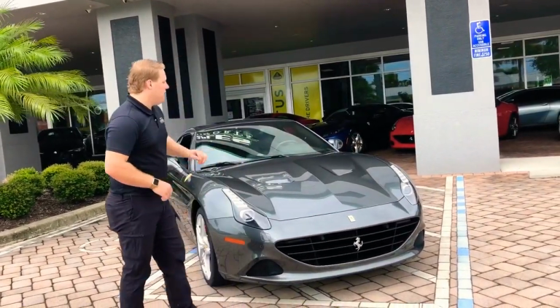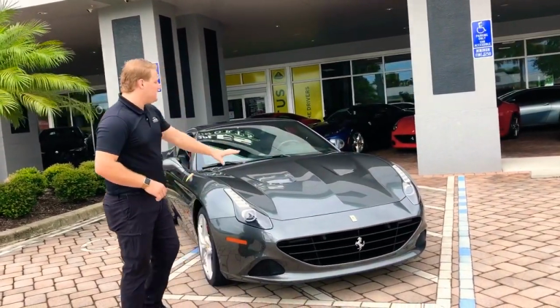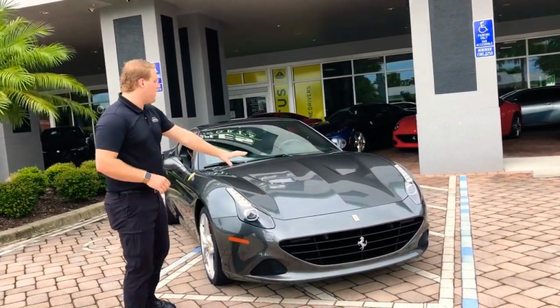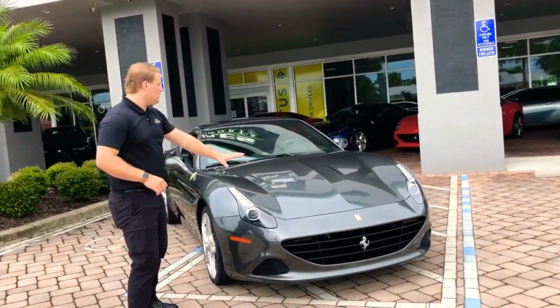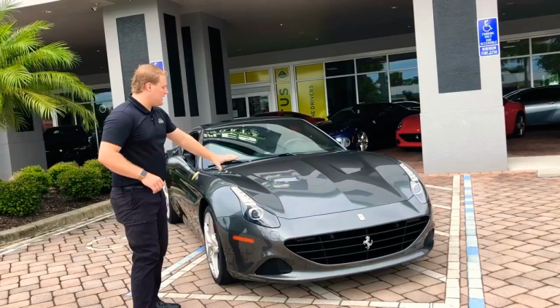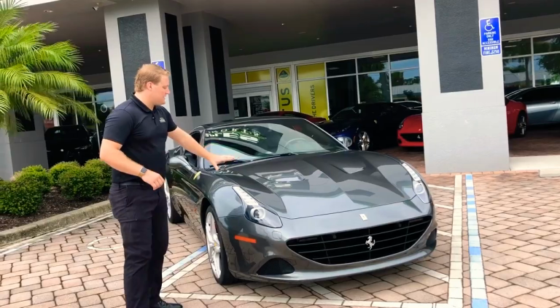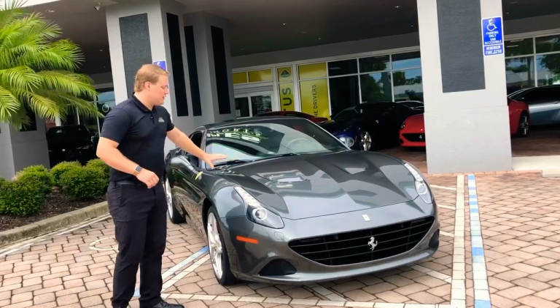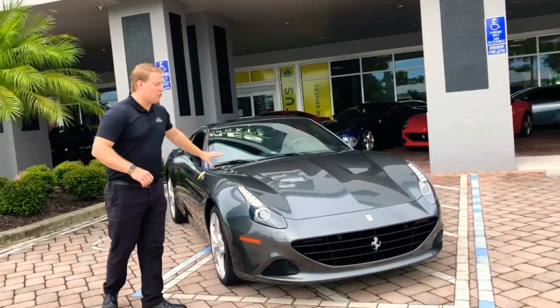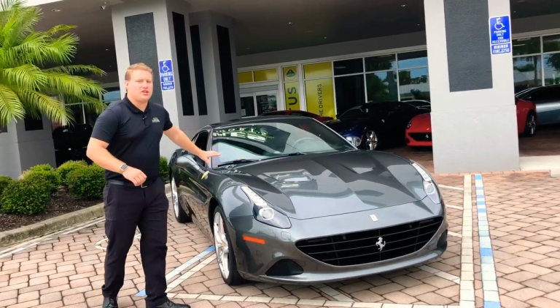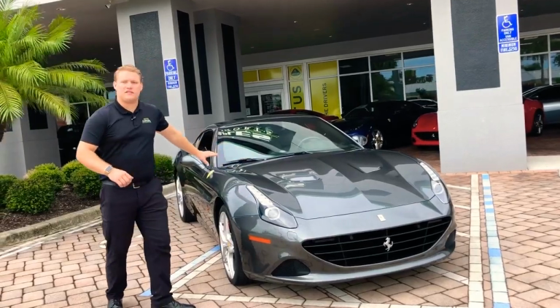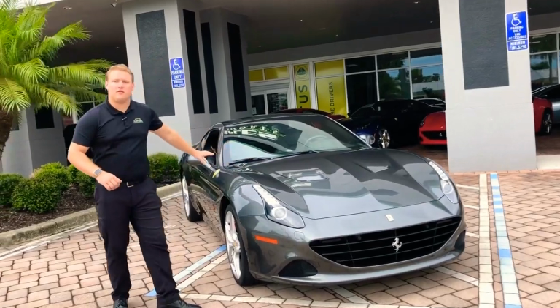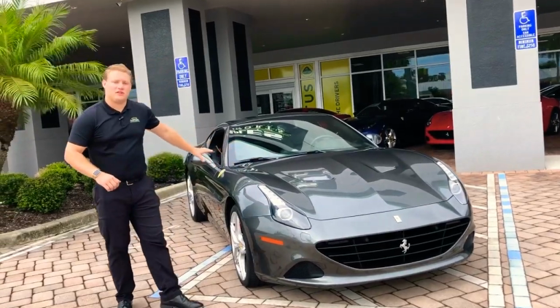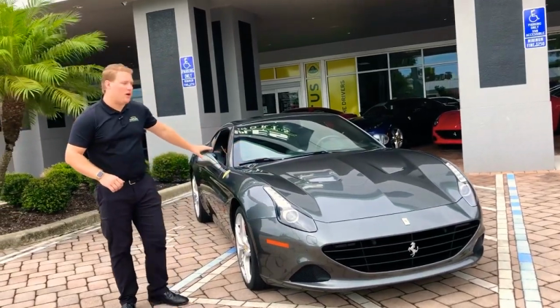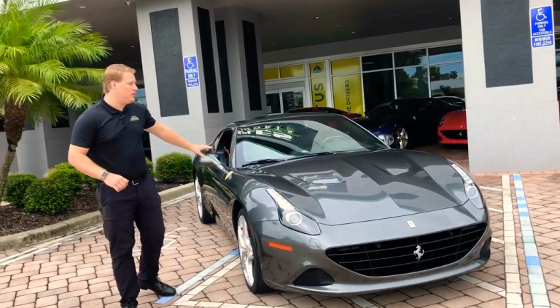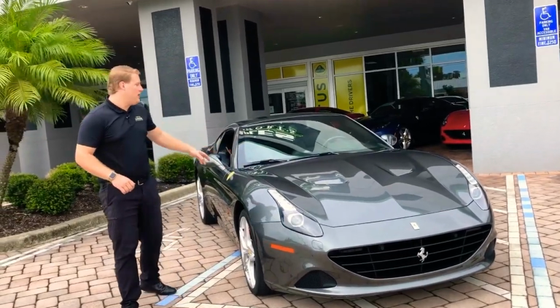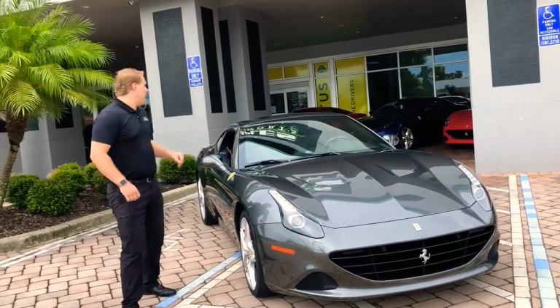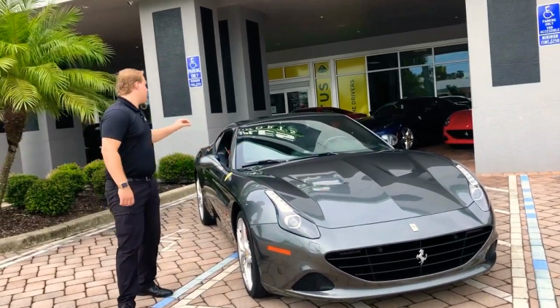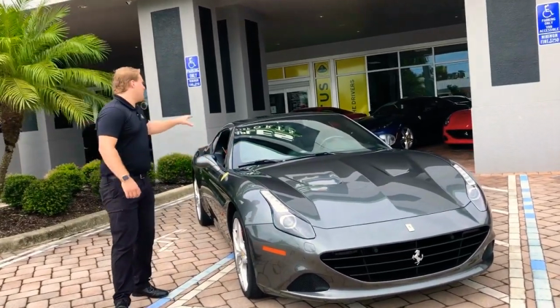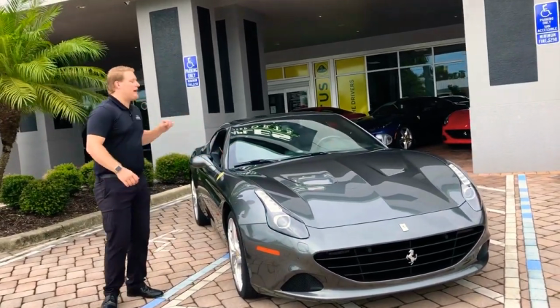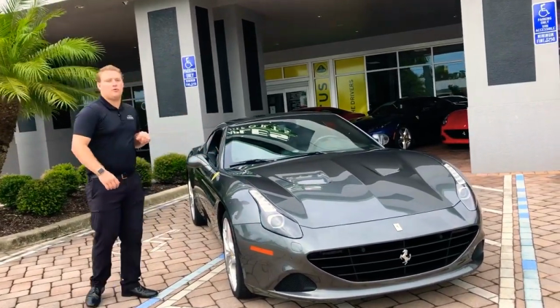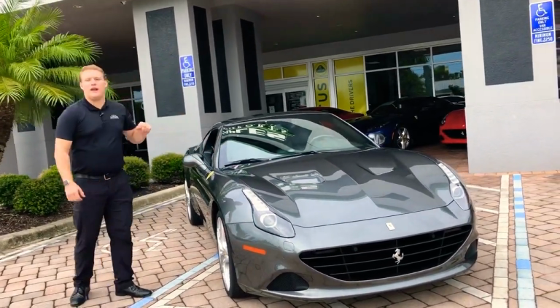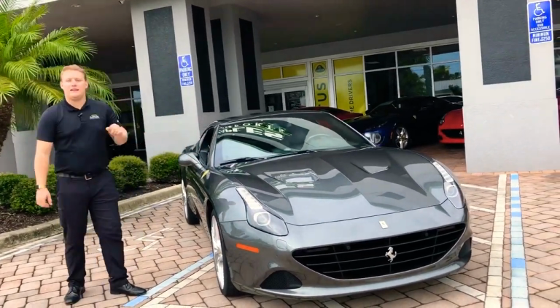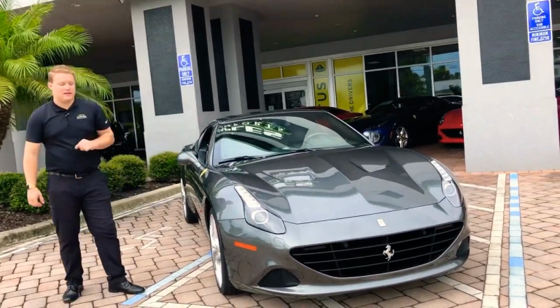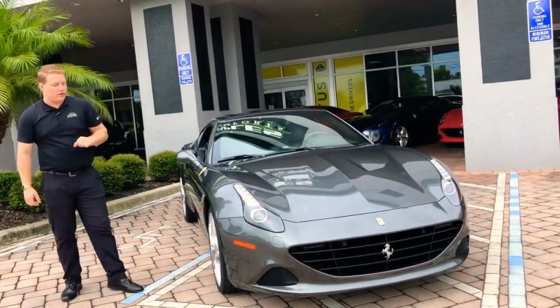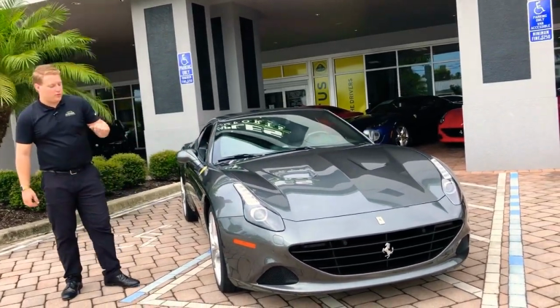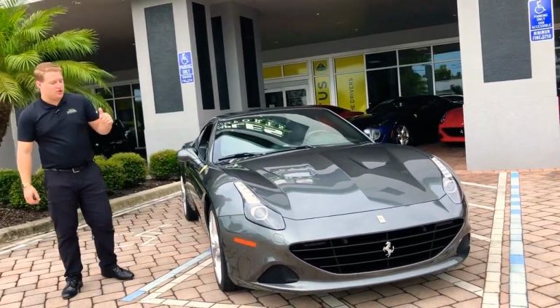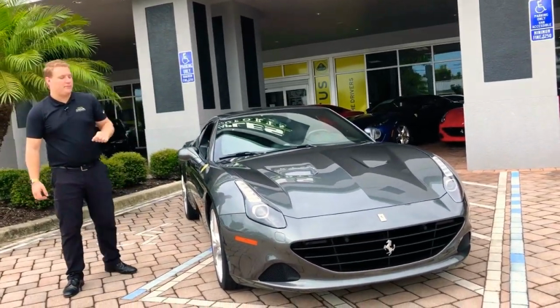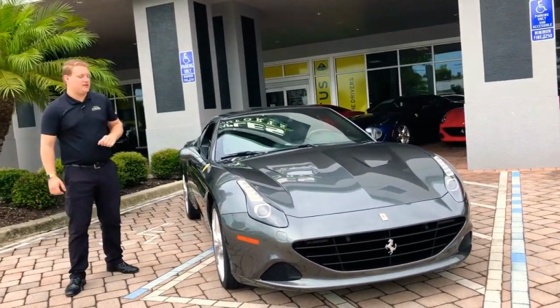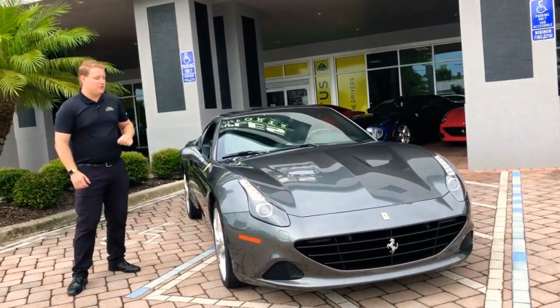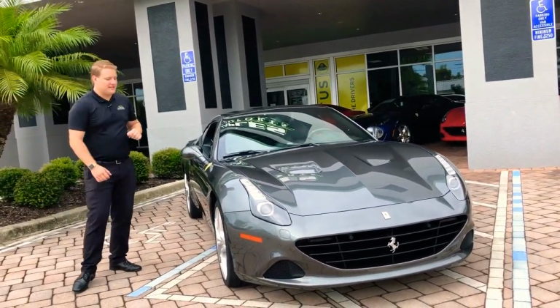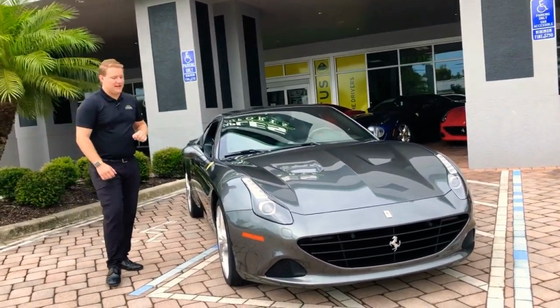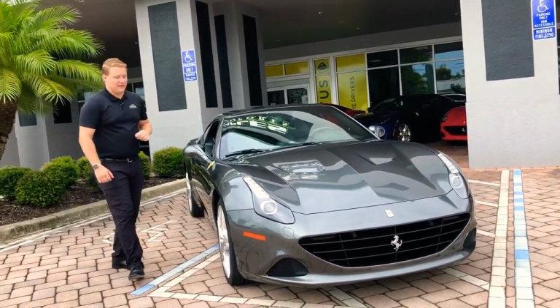This color is Grigio Silverstone, and it's got a black and red interior that we'll jump into in a second.